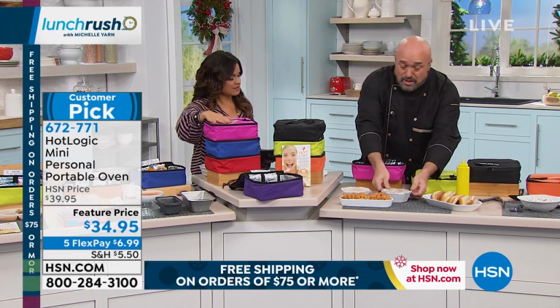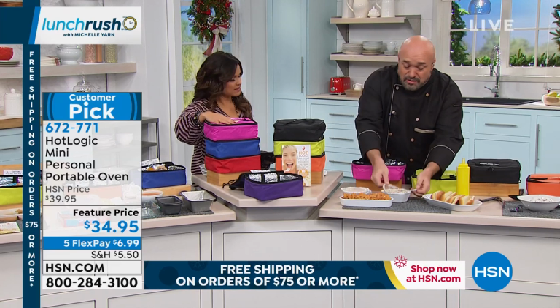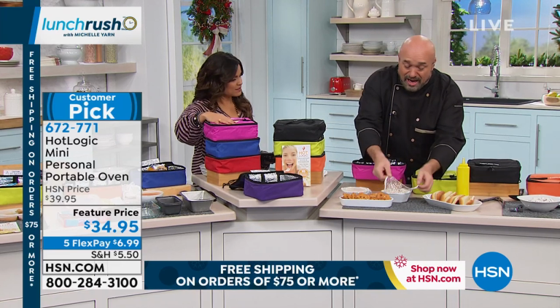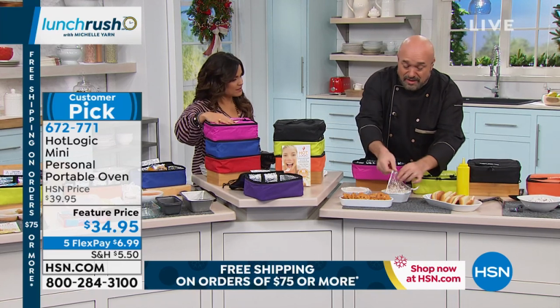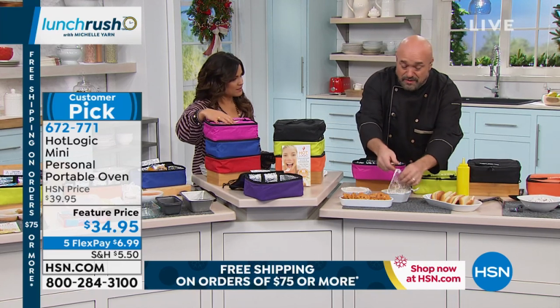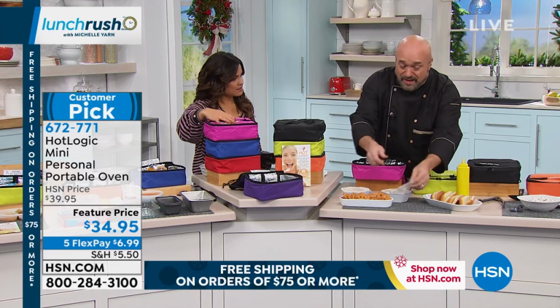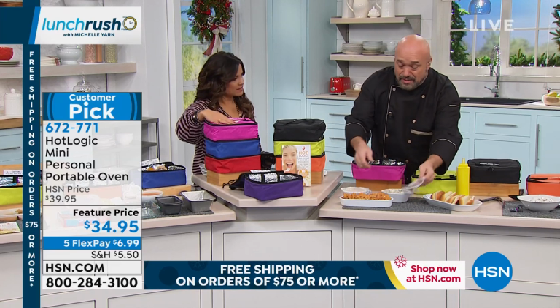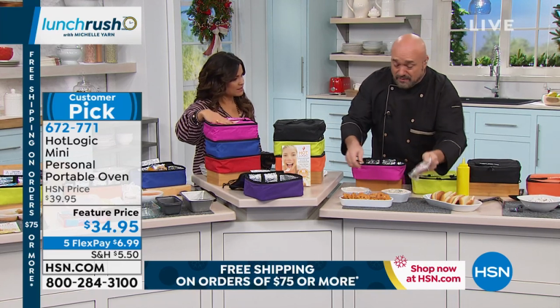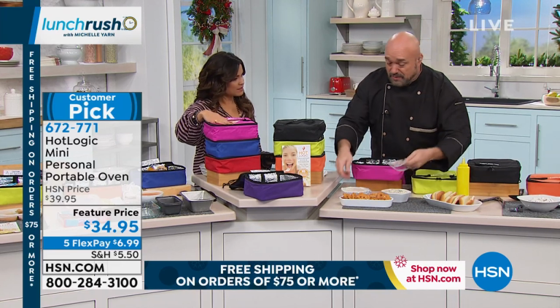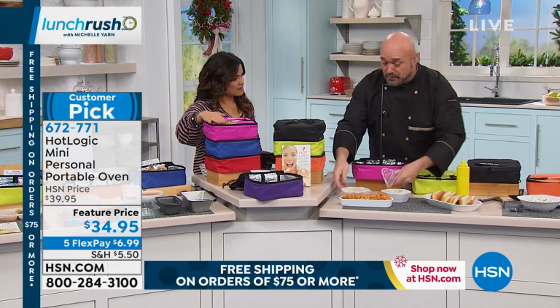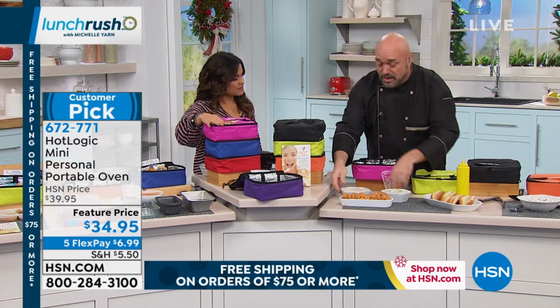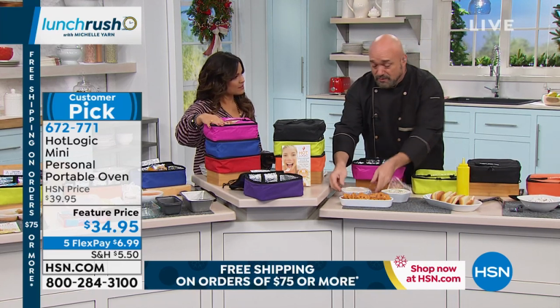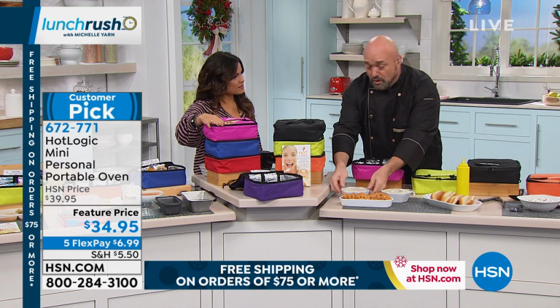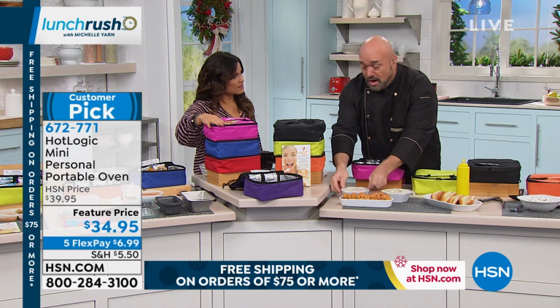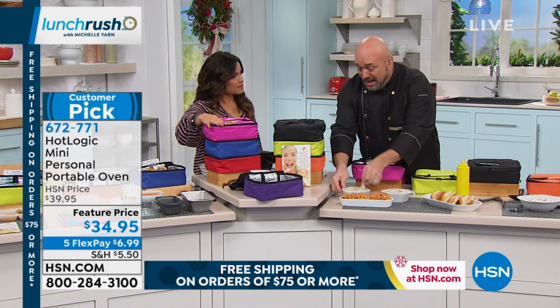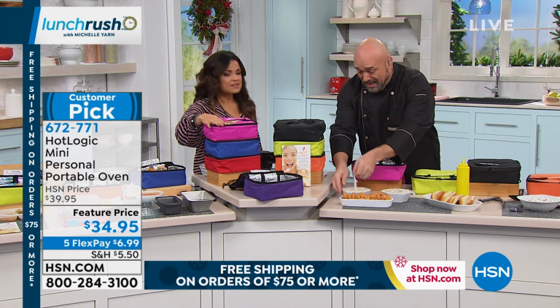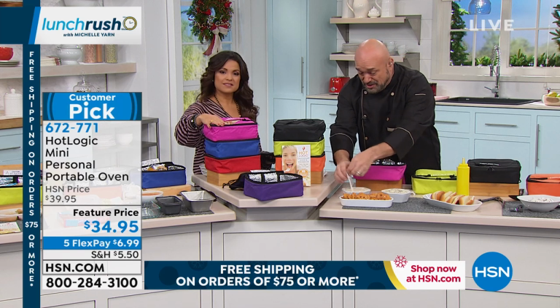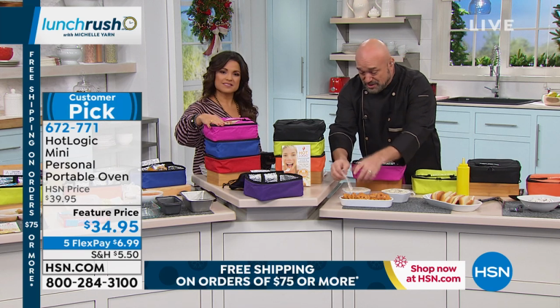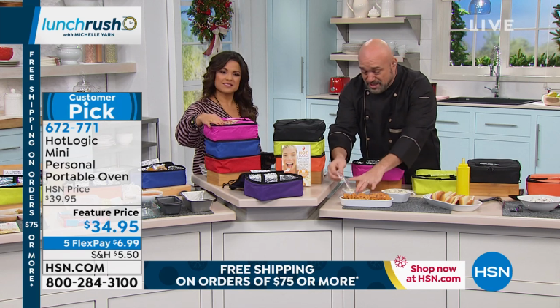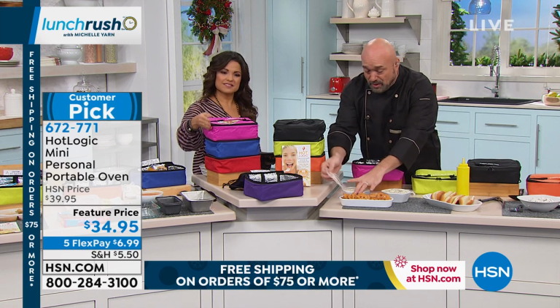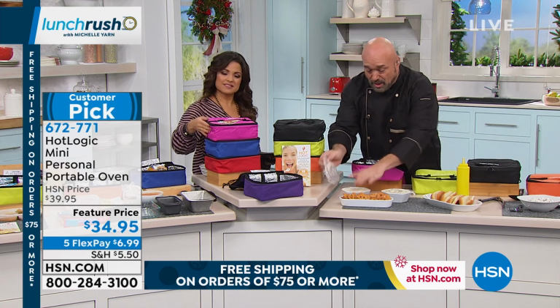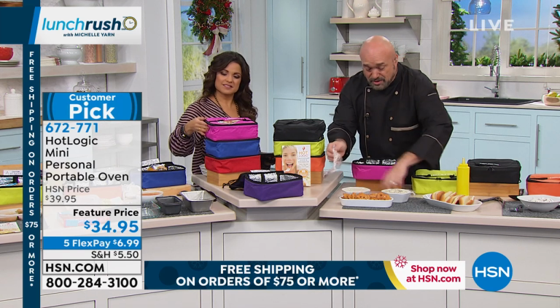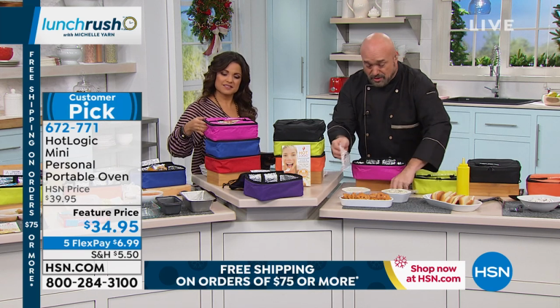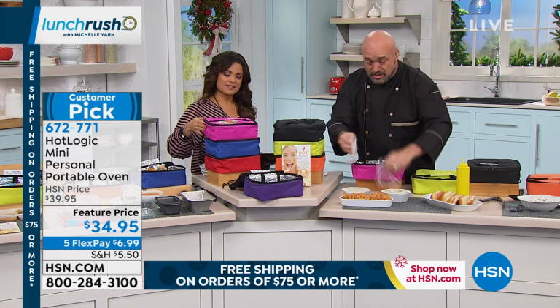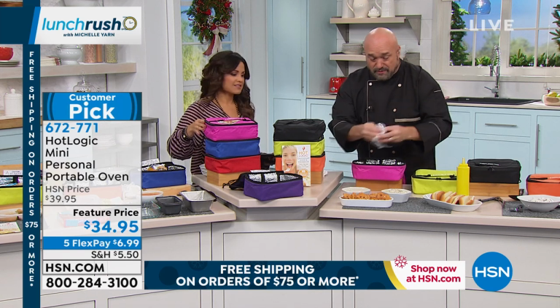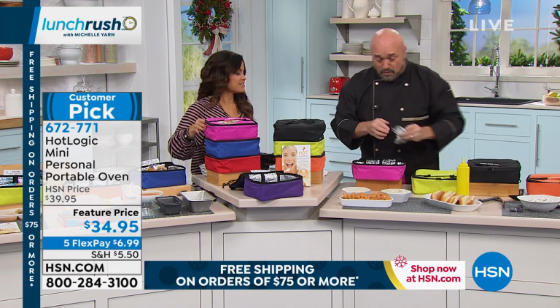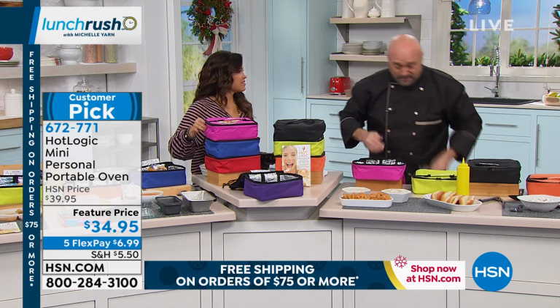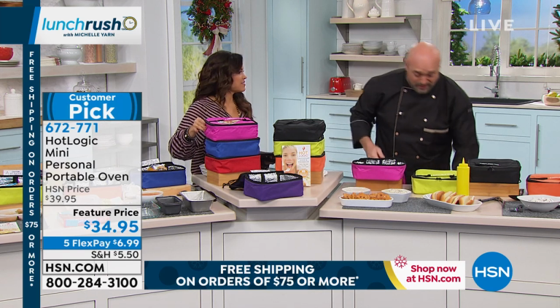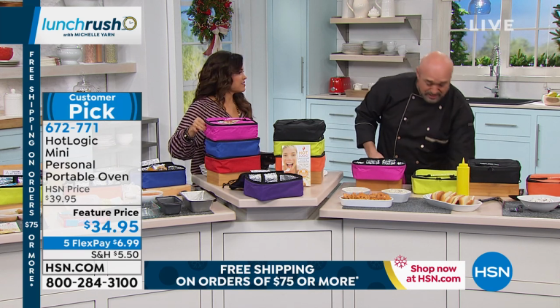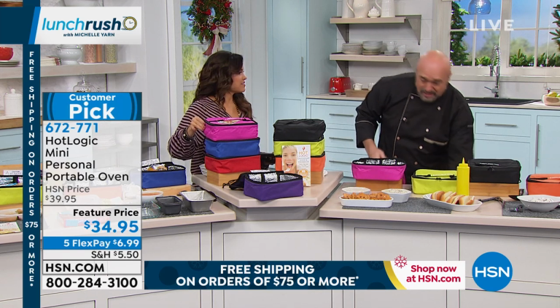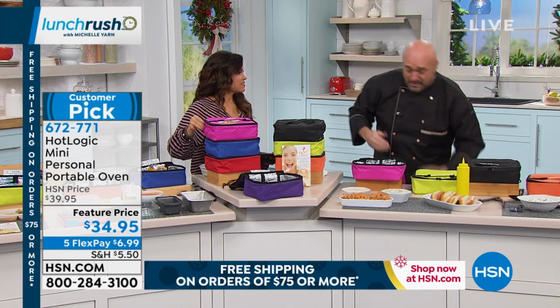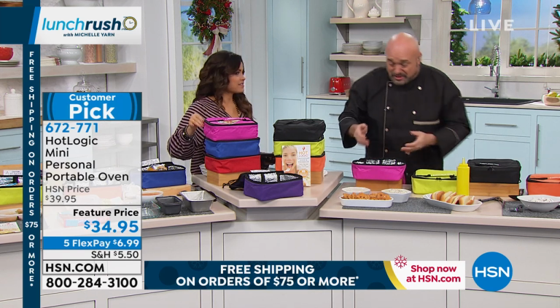I travel a lot in the summertime and I take my family with me — we use this in the vehicle so often, you can't even believe it. When you're traveling with a family of three or four, just a simple lunch turns into 40, 50, 60 bucks.